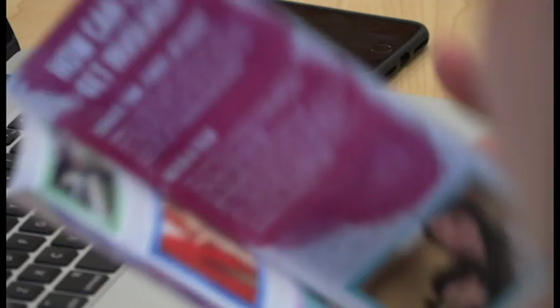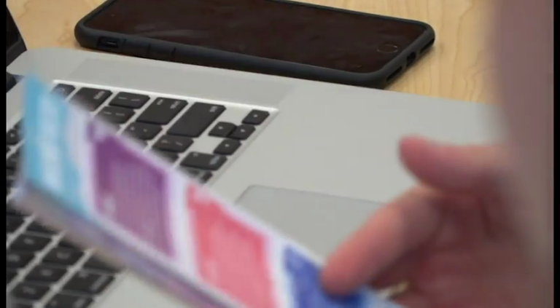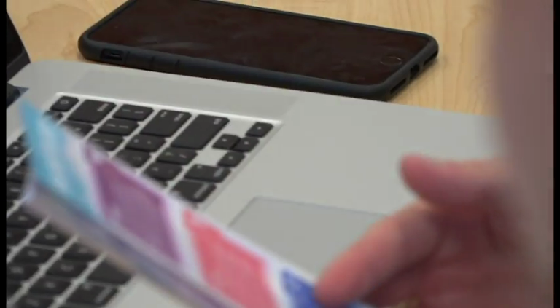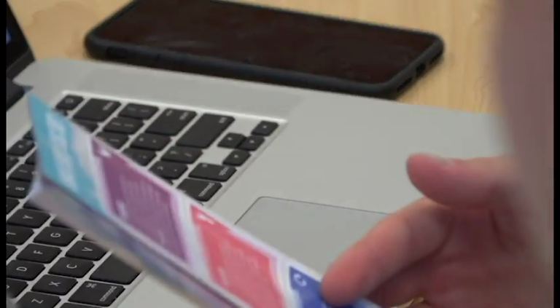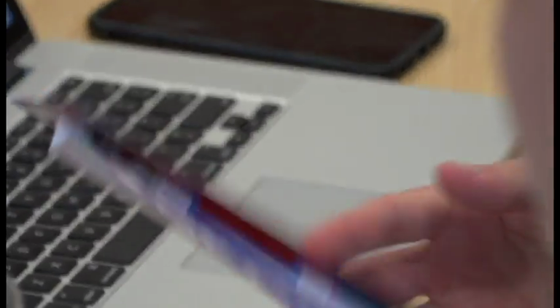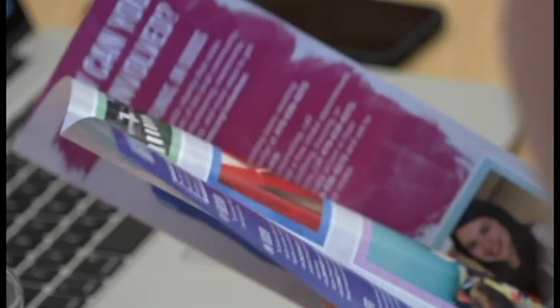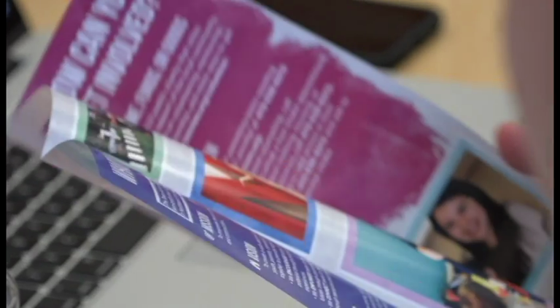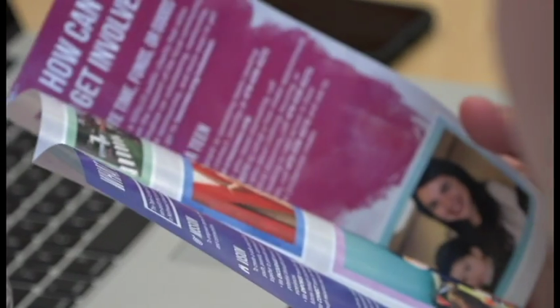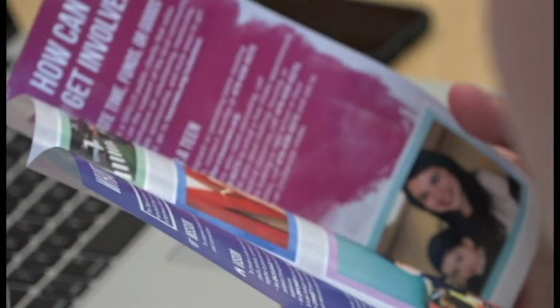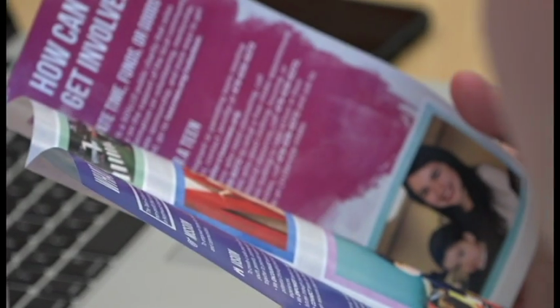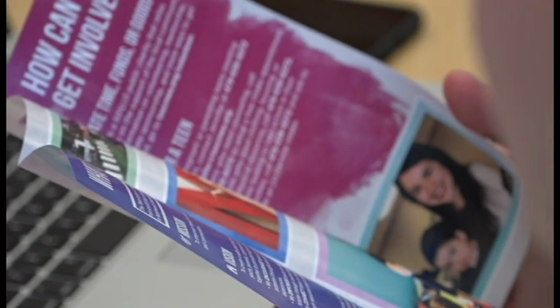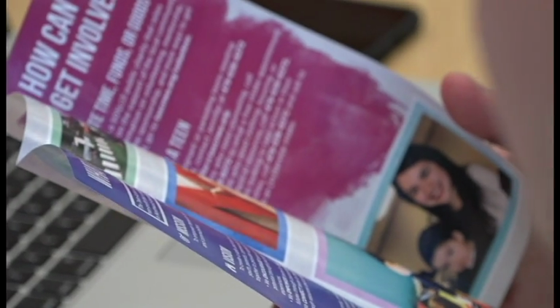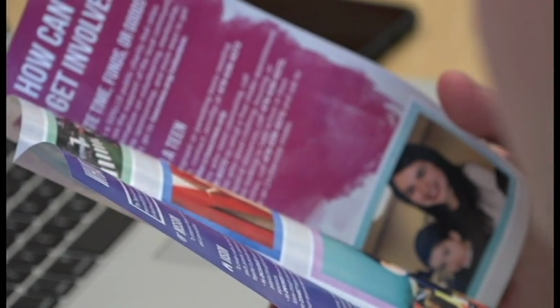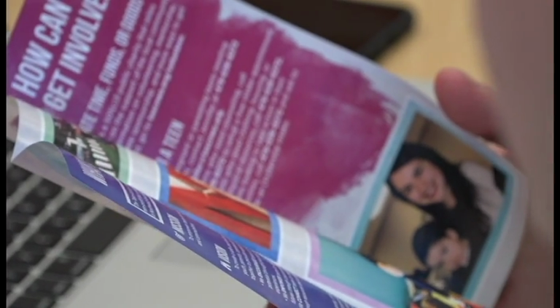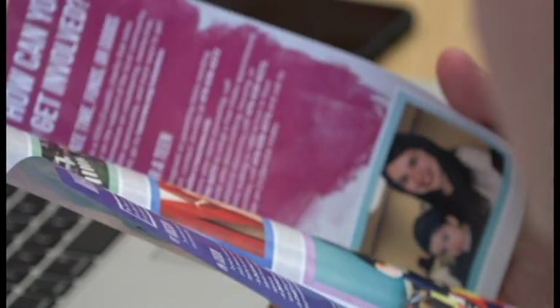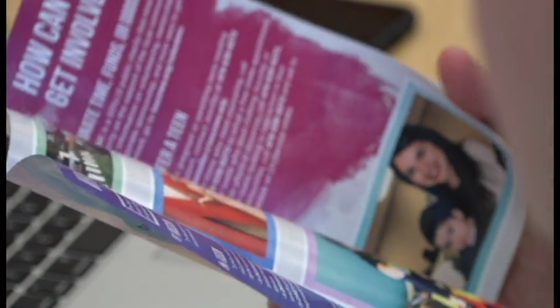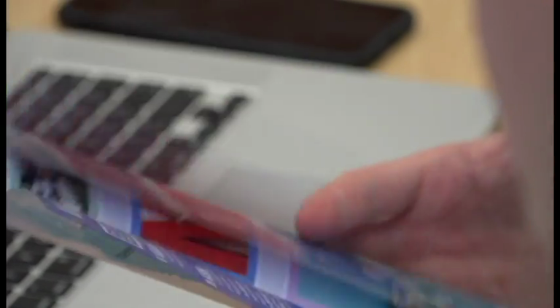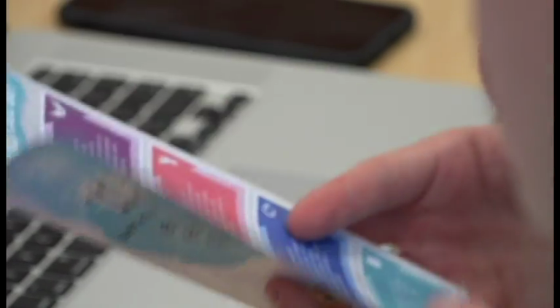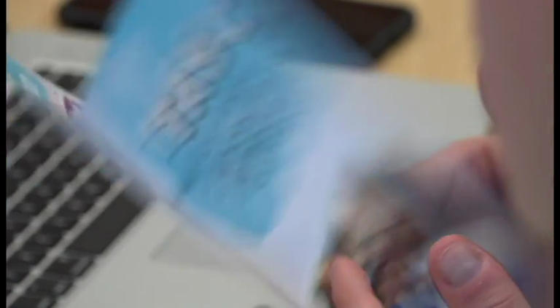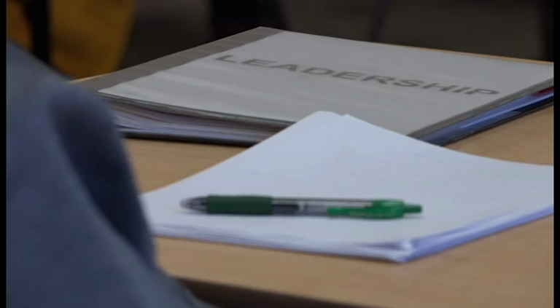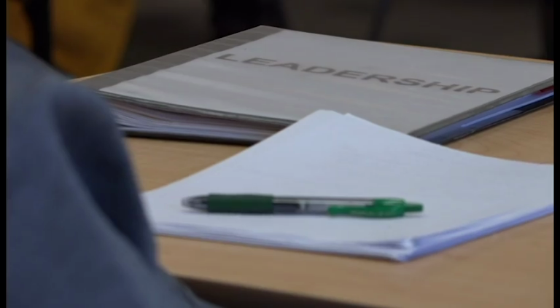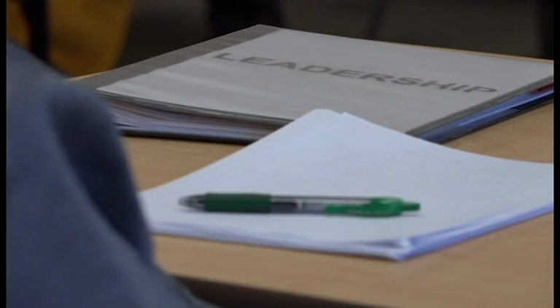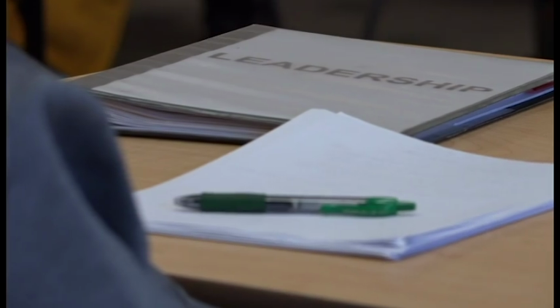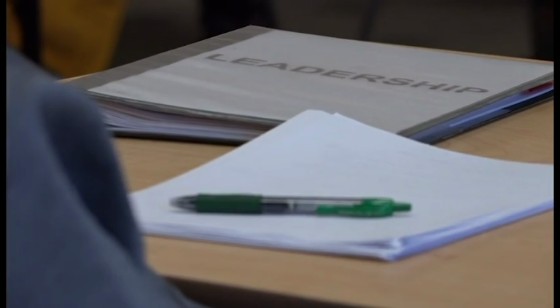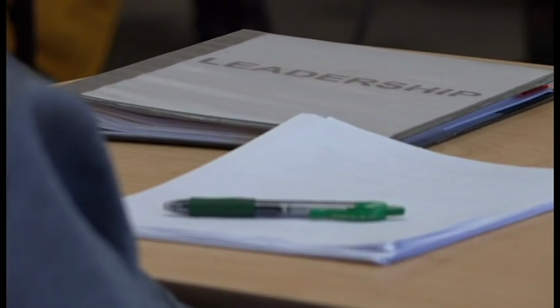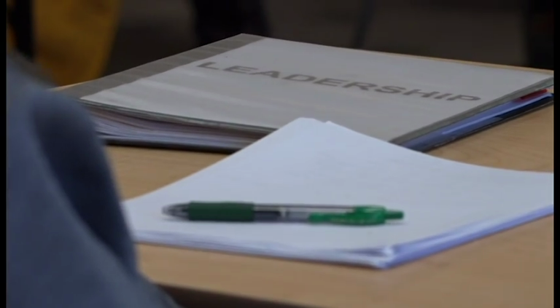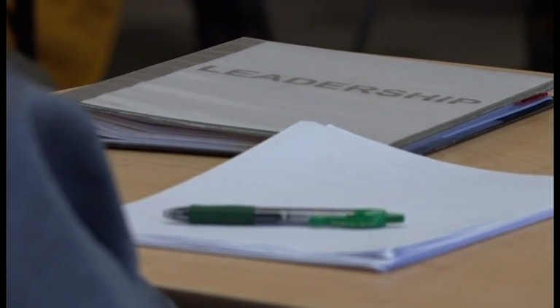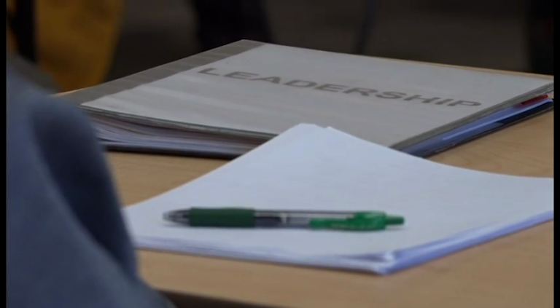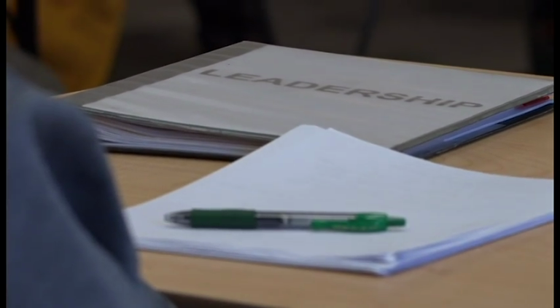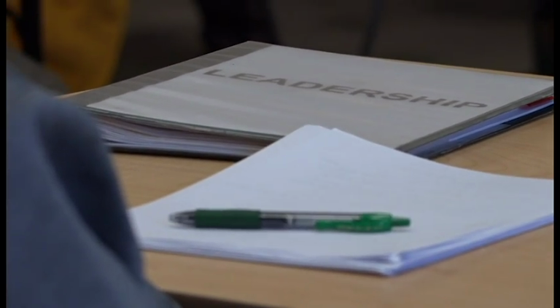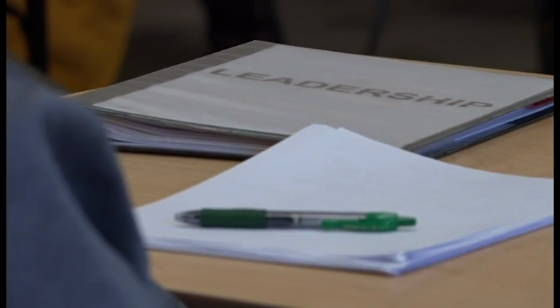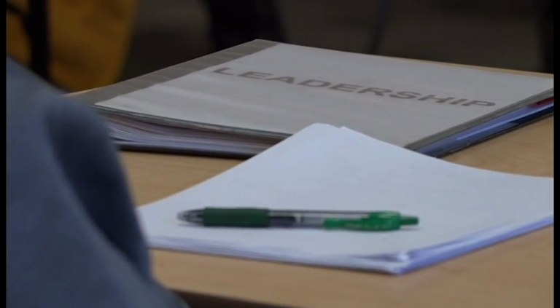The Social Innovation Hub will be launching a pilot of their program in the spring. For UATV, I'm David Bullard.